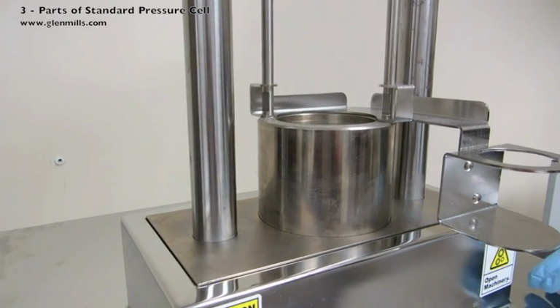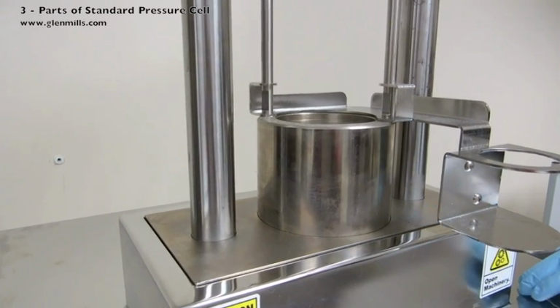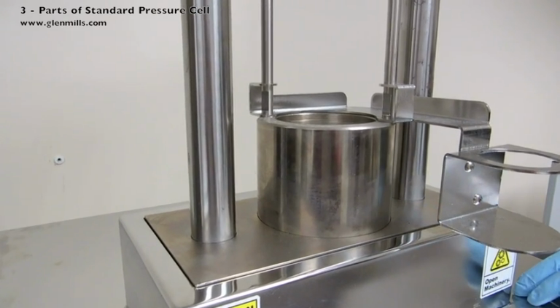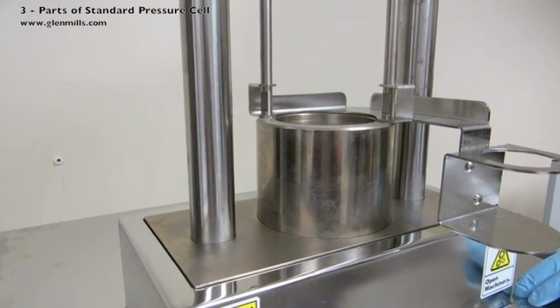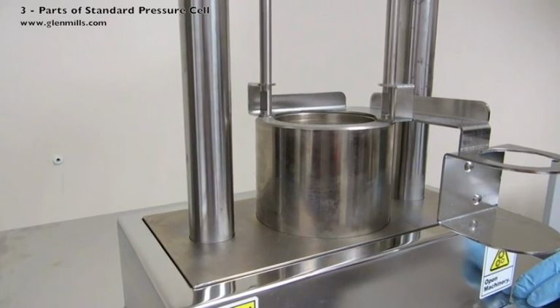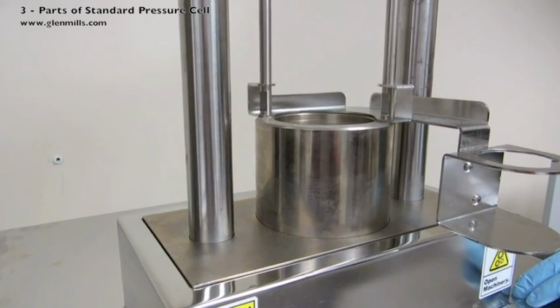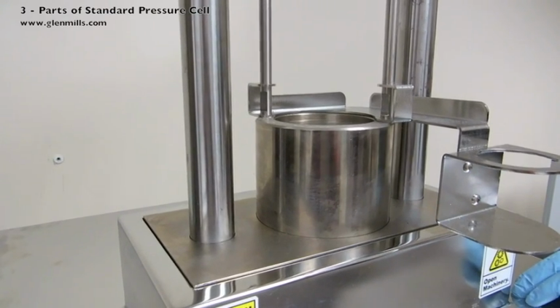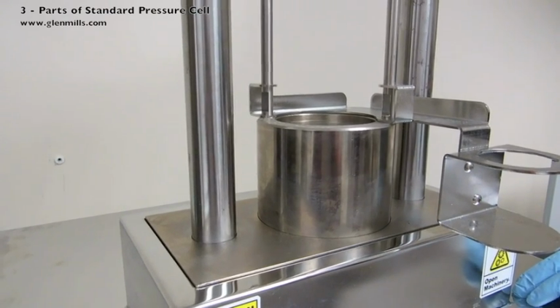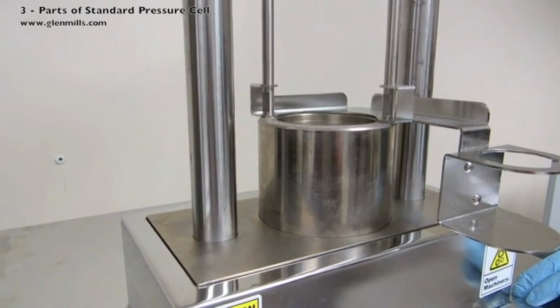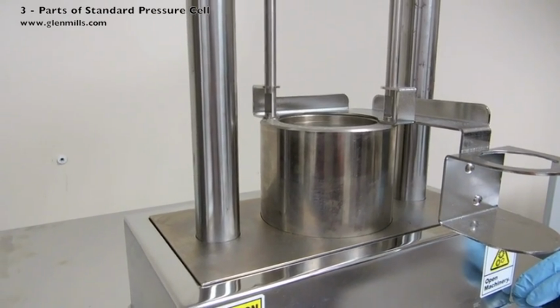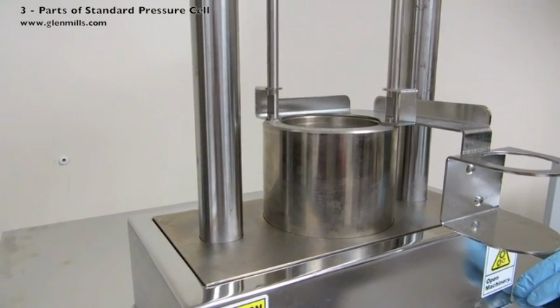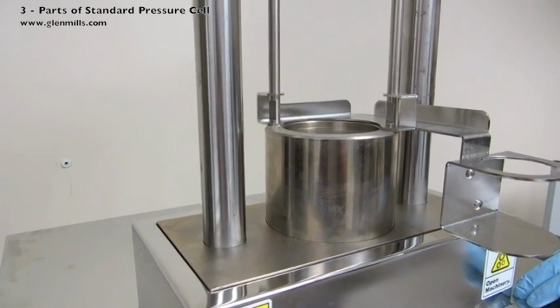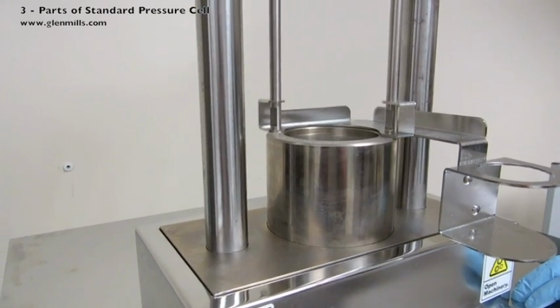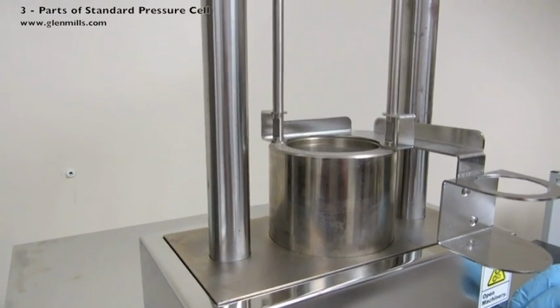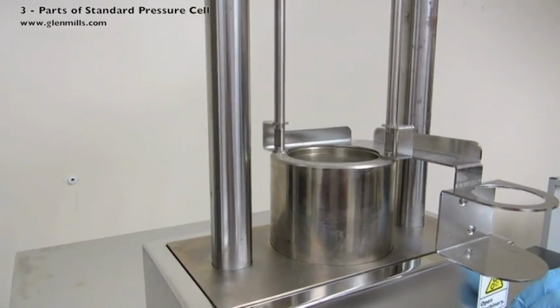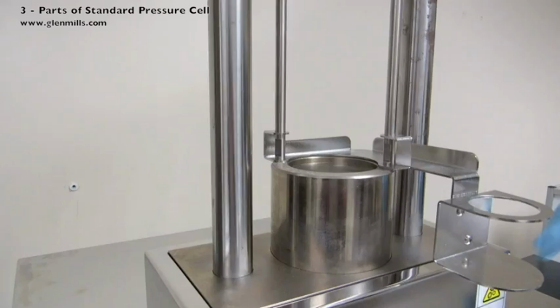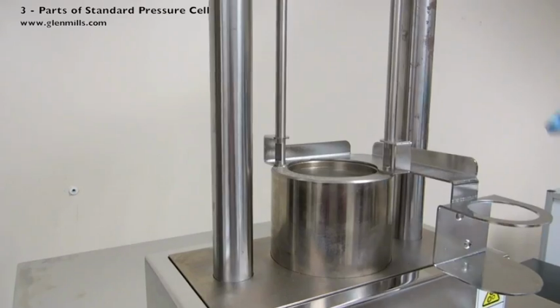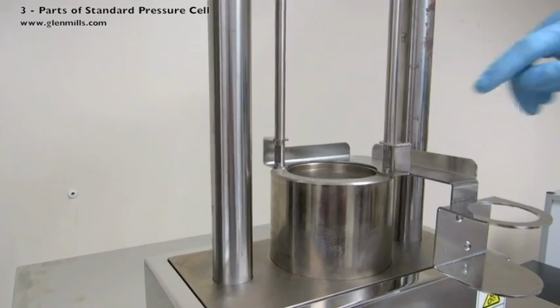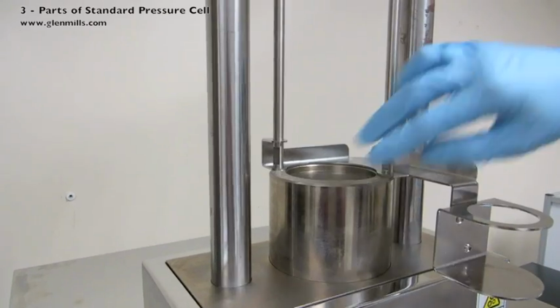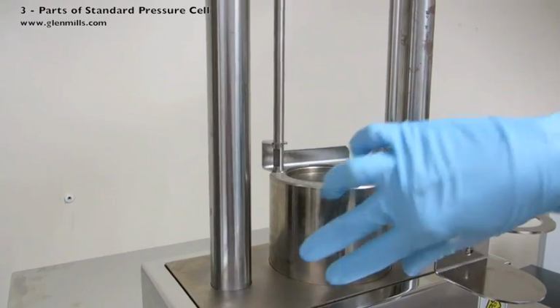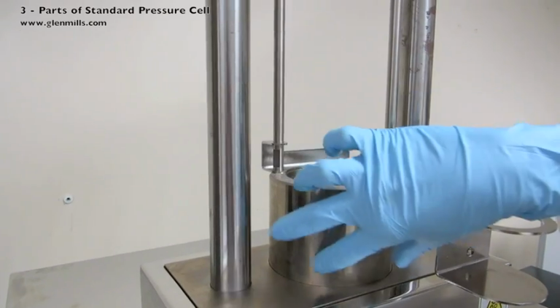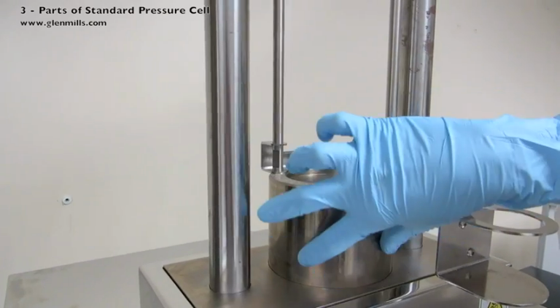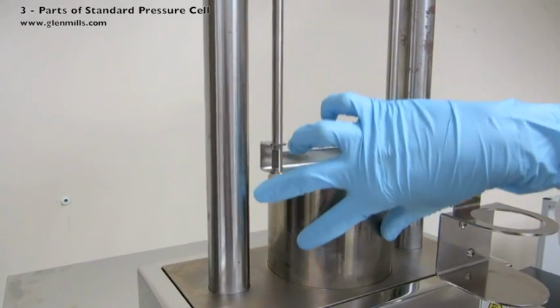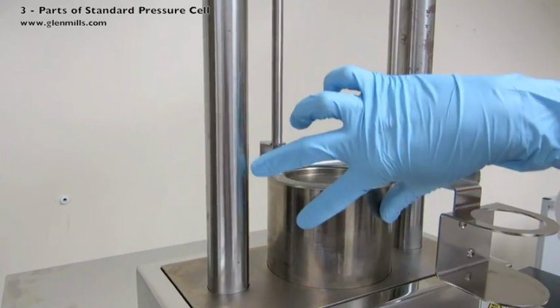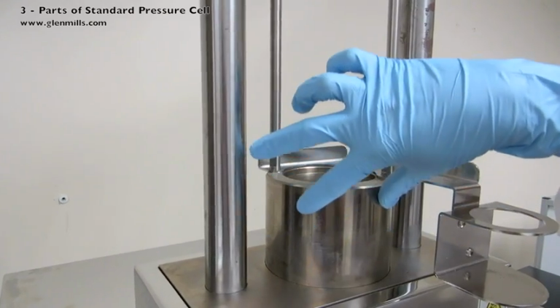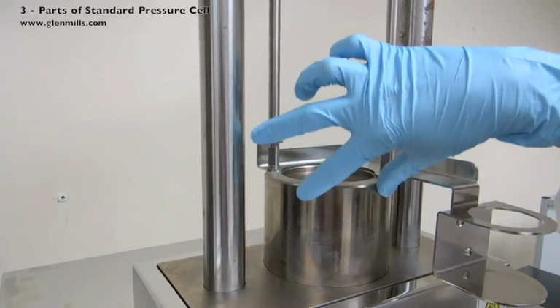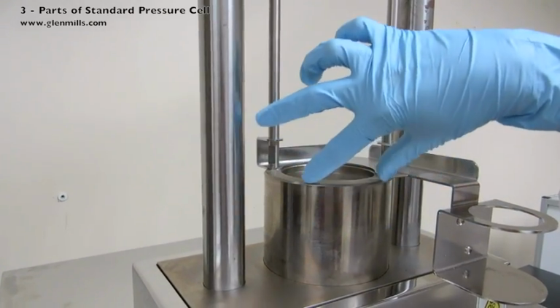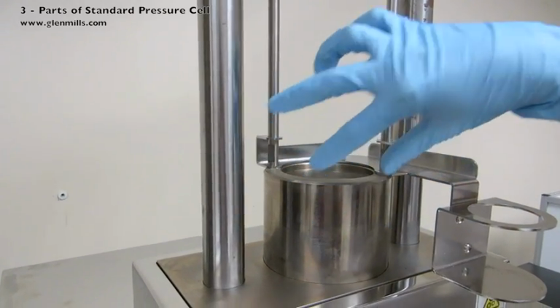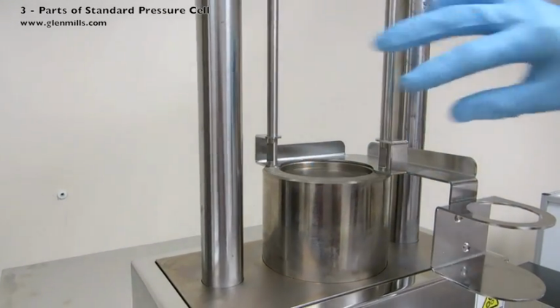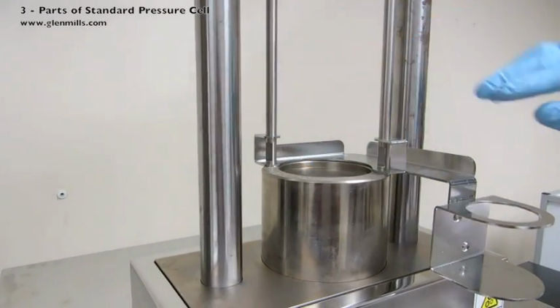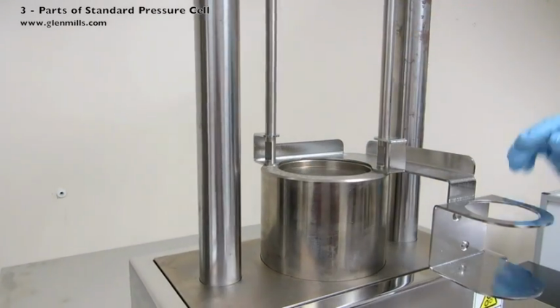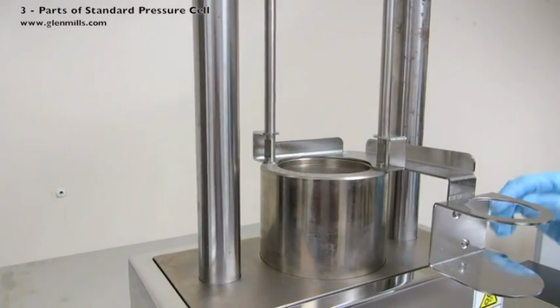The standard pressure cell will sit within this raised ring. Be sure the seat is clean and level.